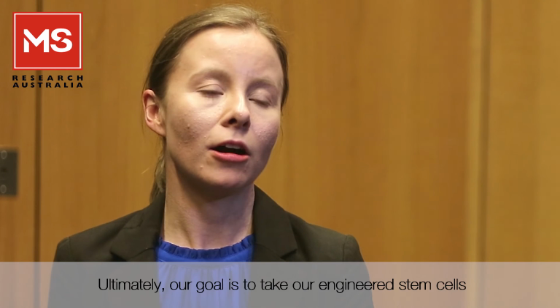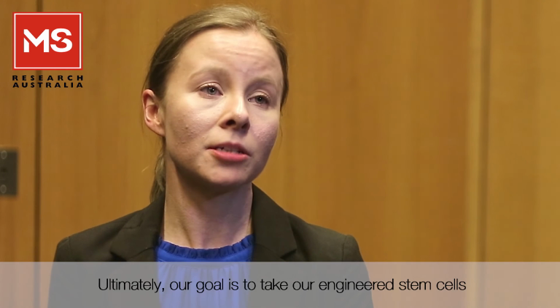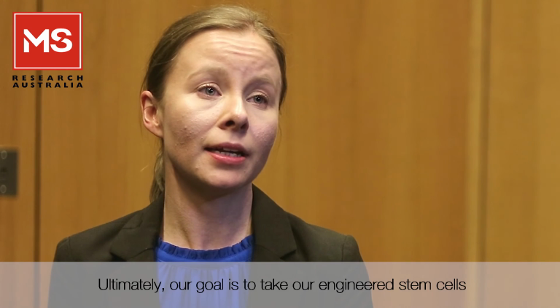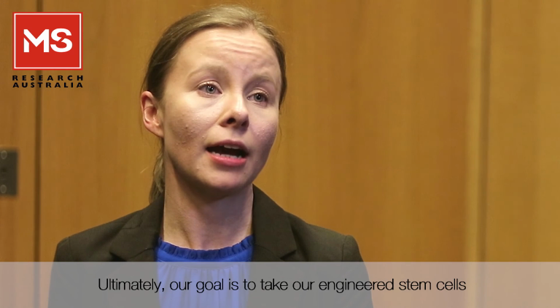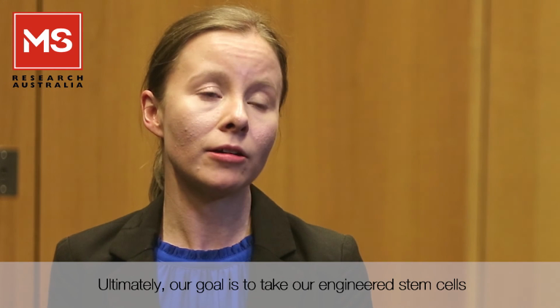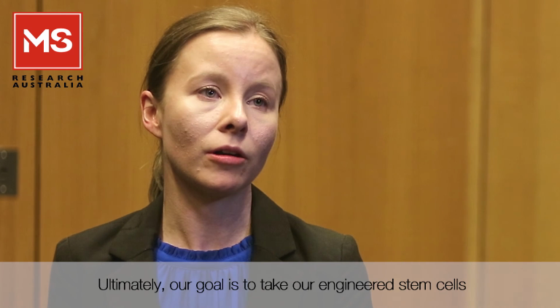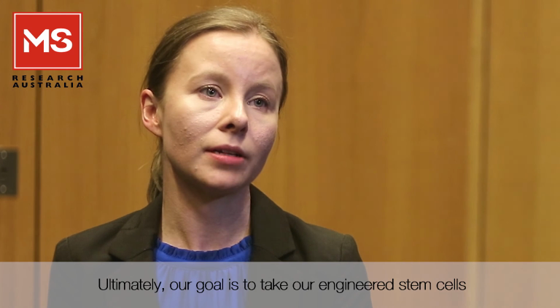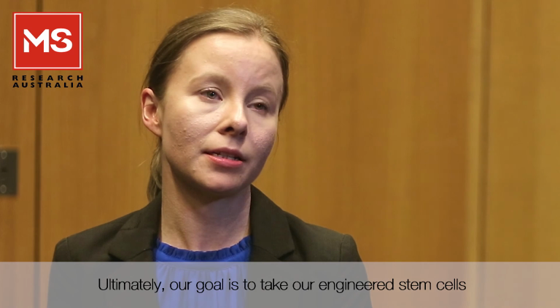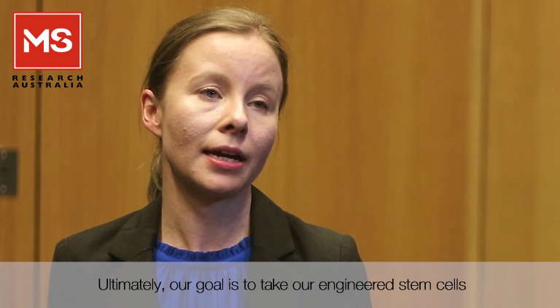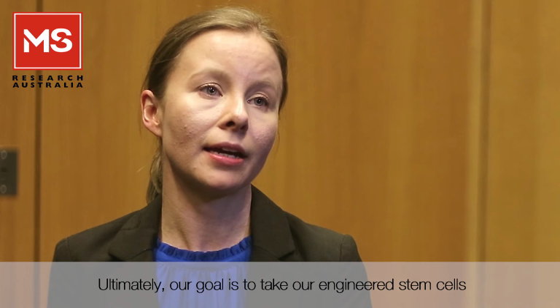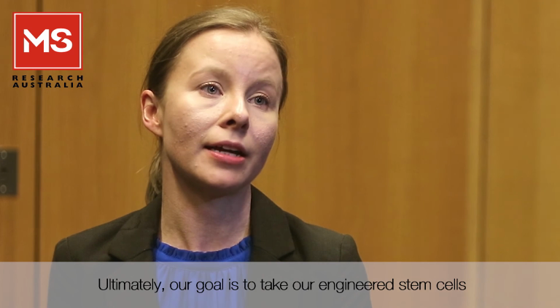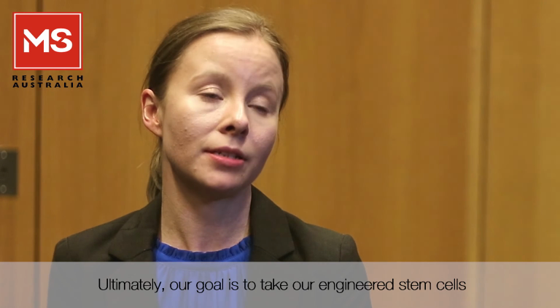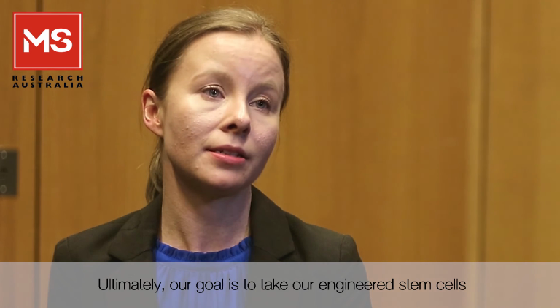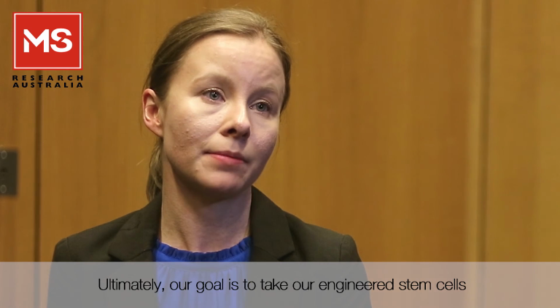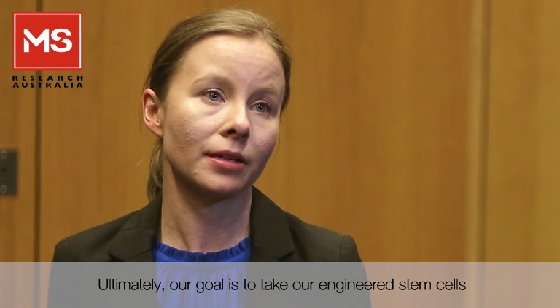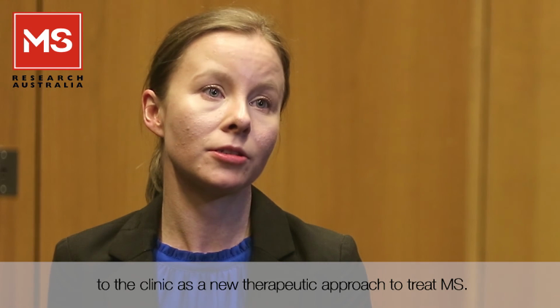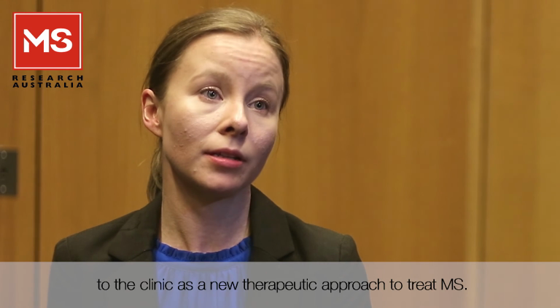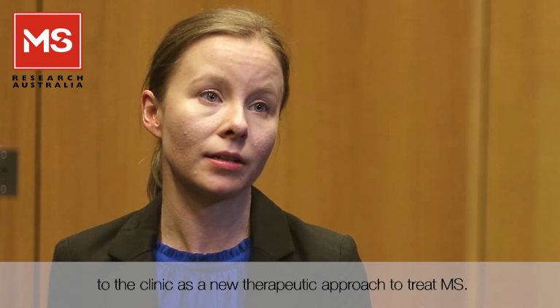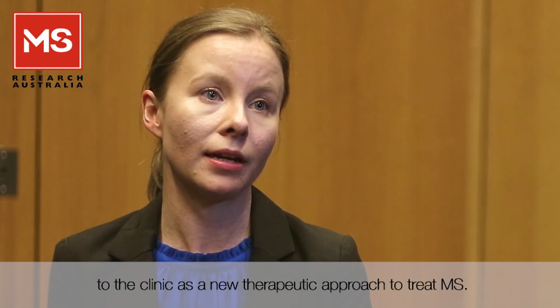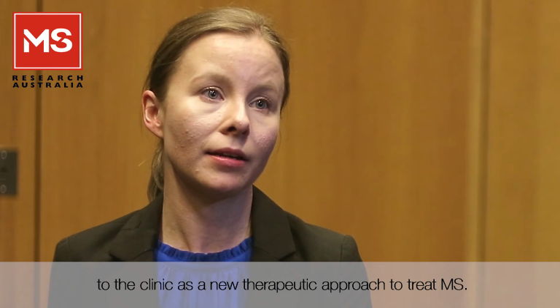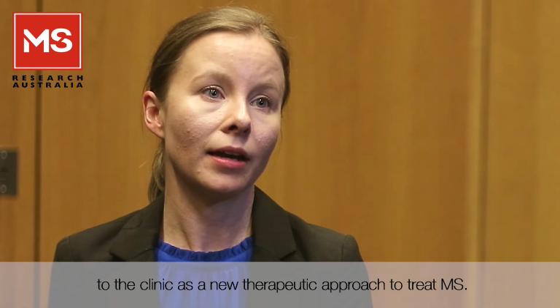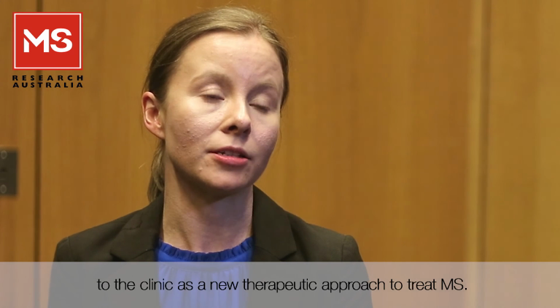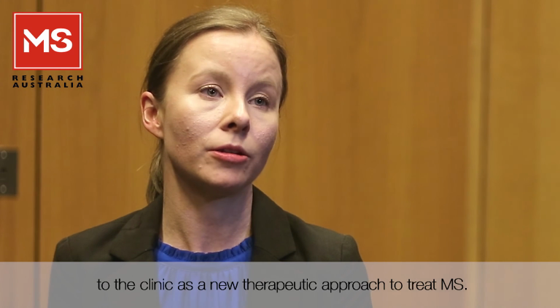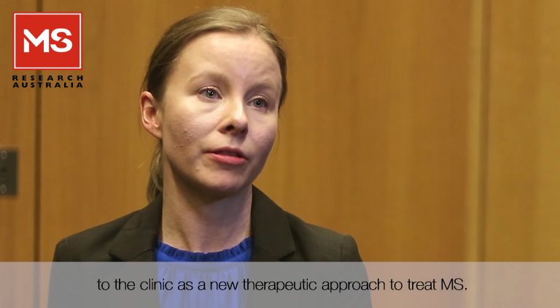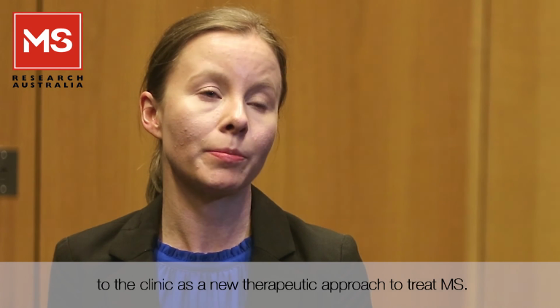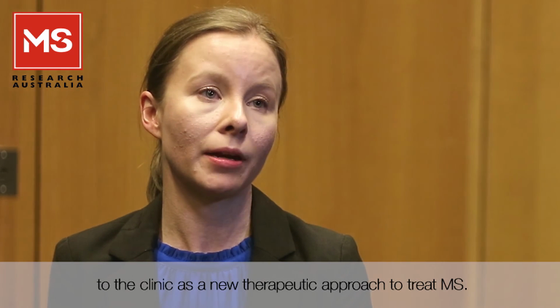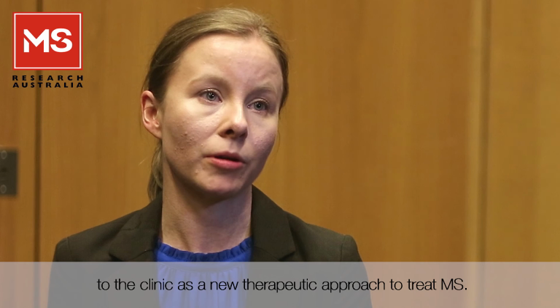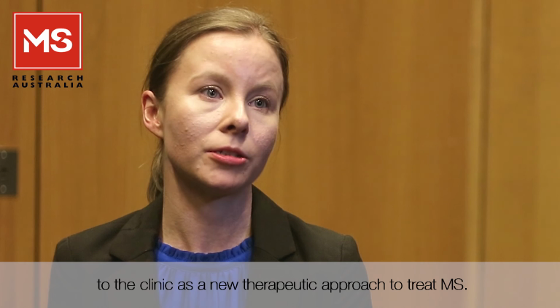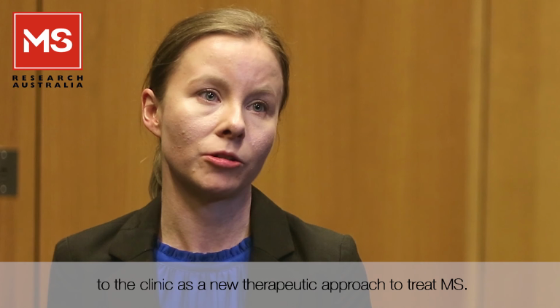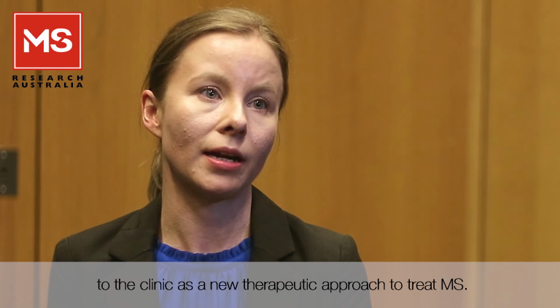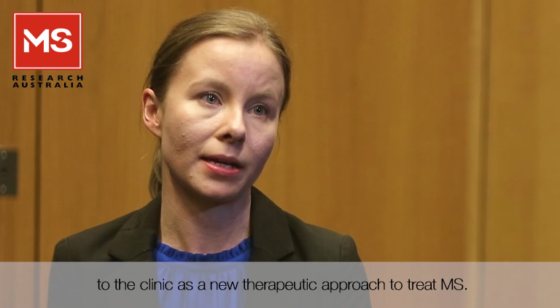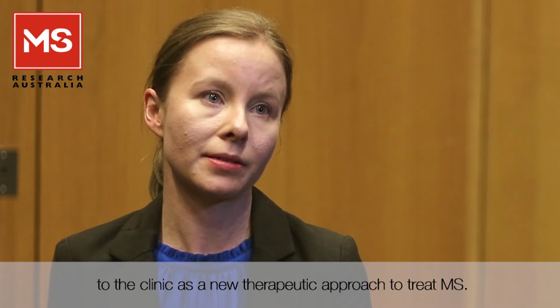Ultimately, our goal is to take our engineered stem cells to the clinic as a new therapeutic approach to treat MS.